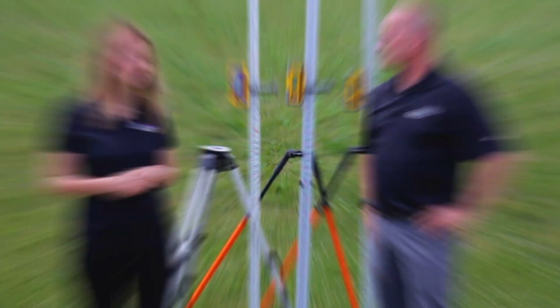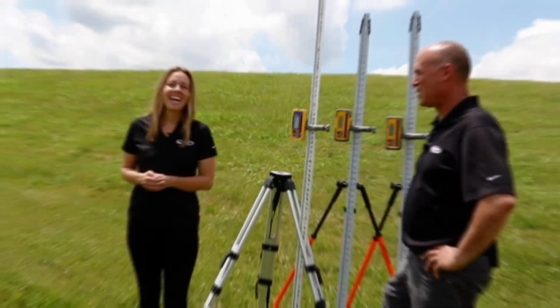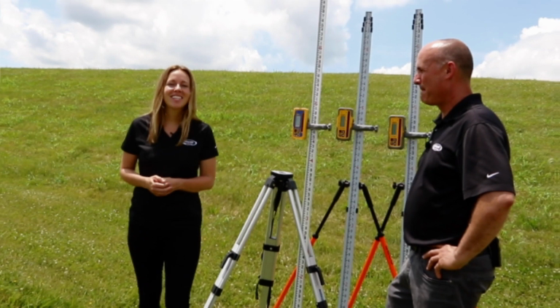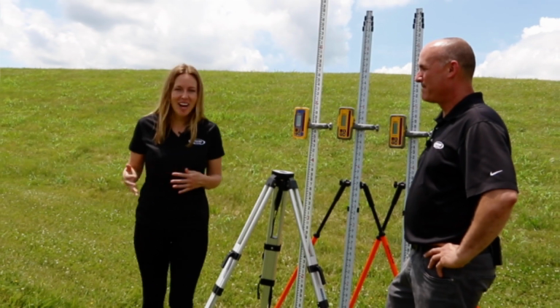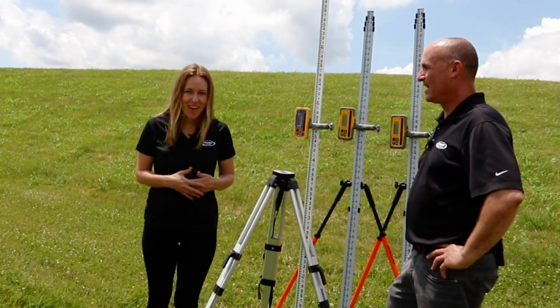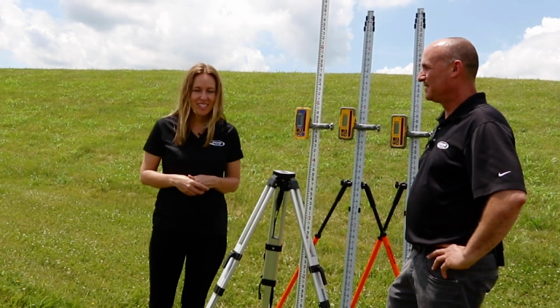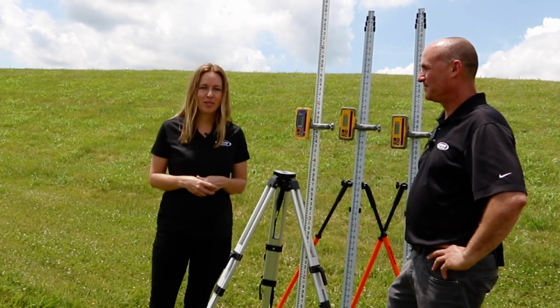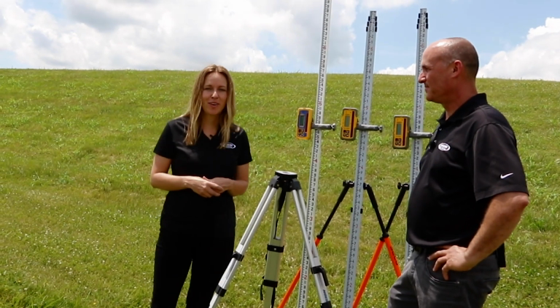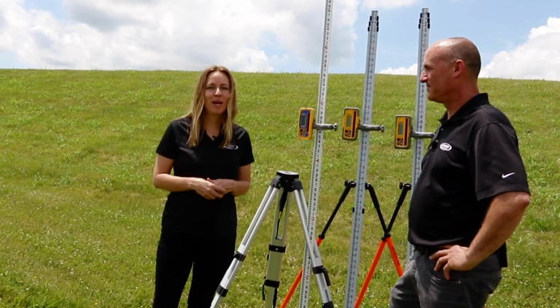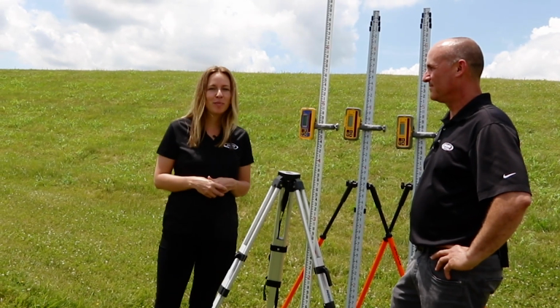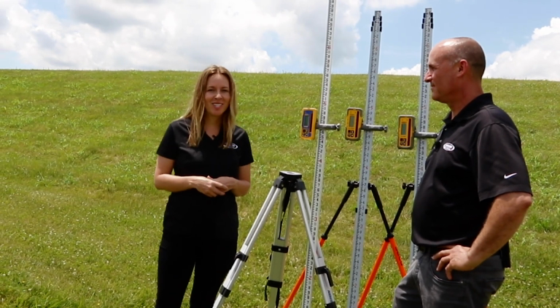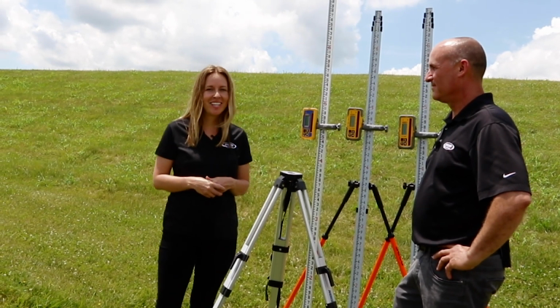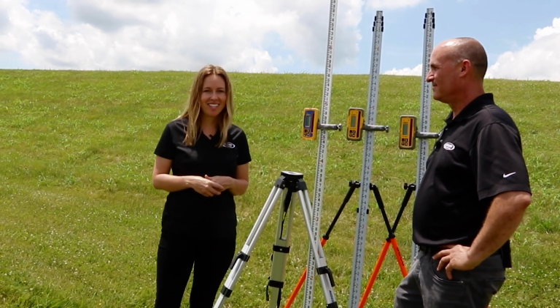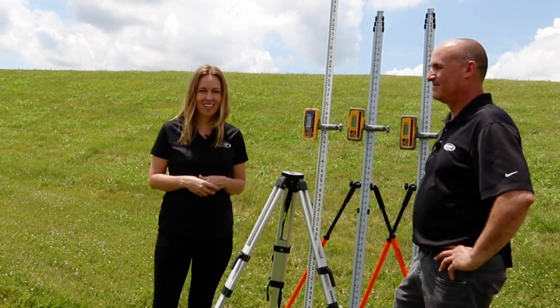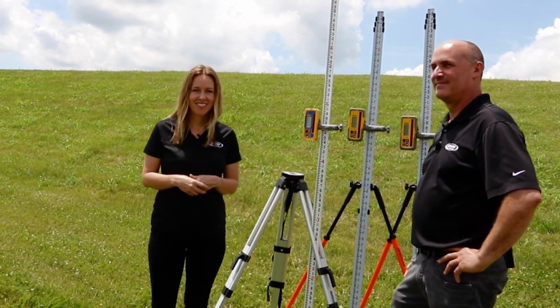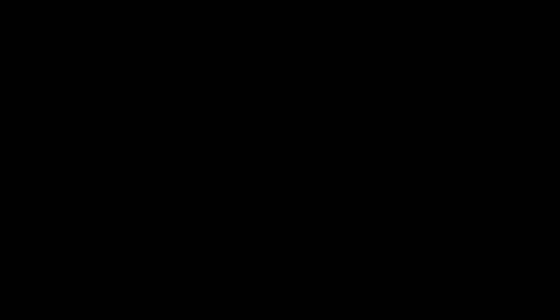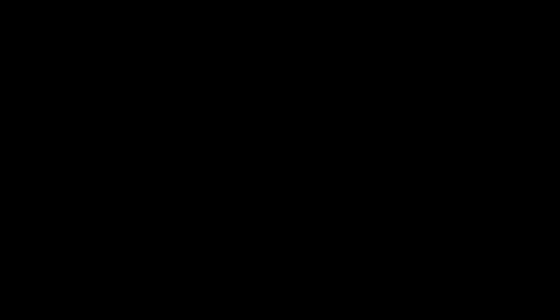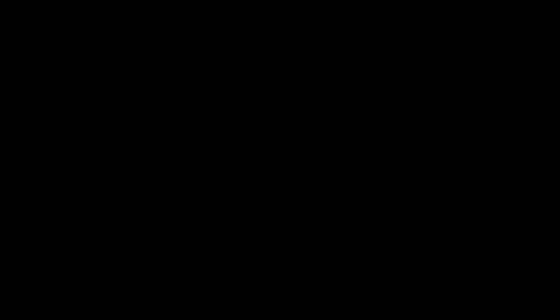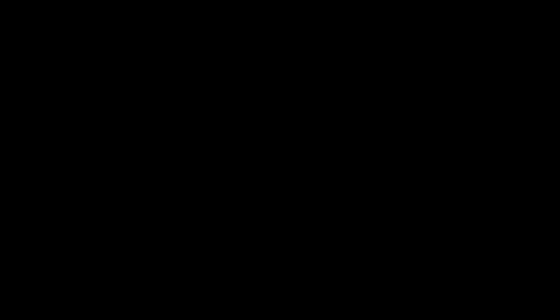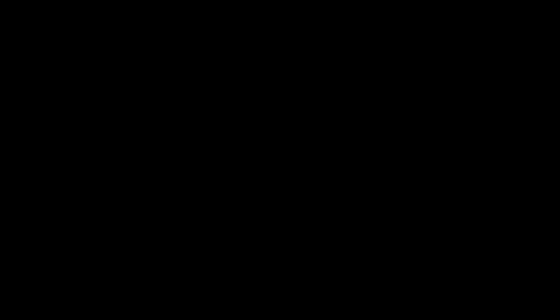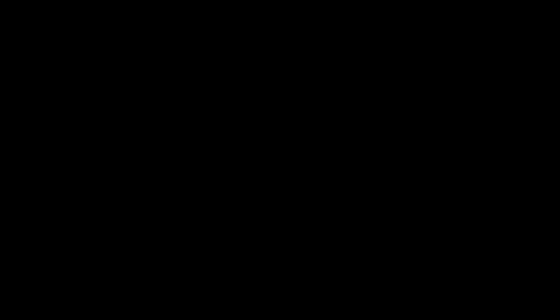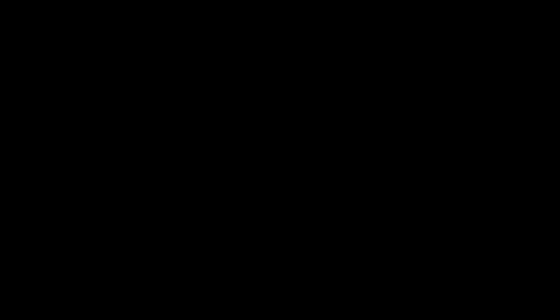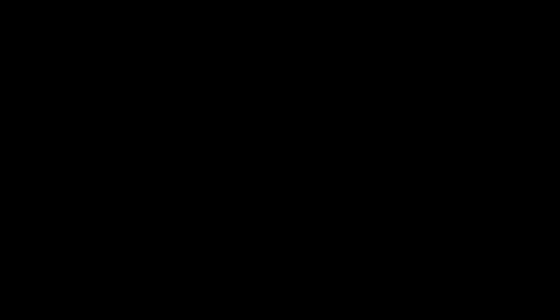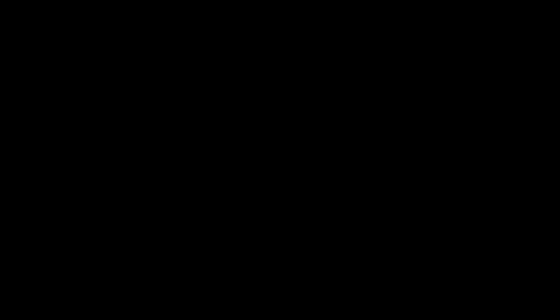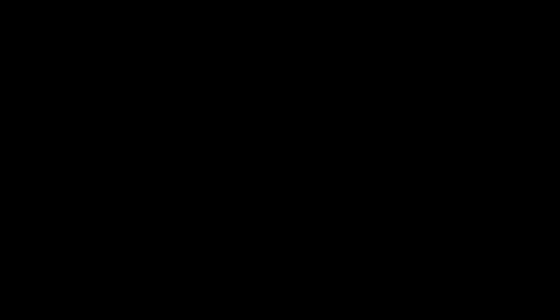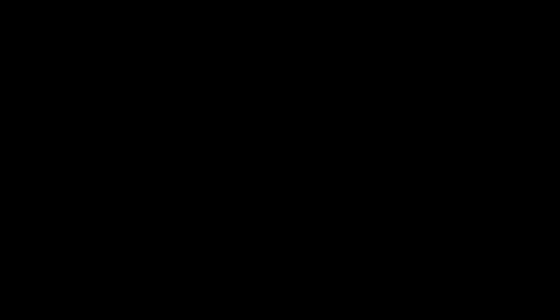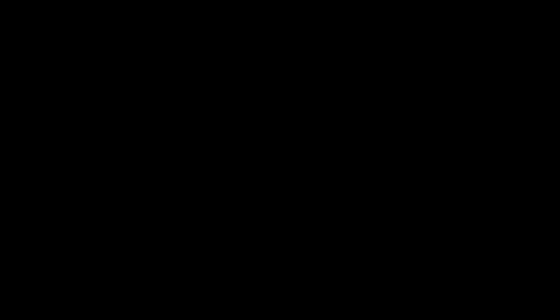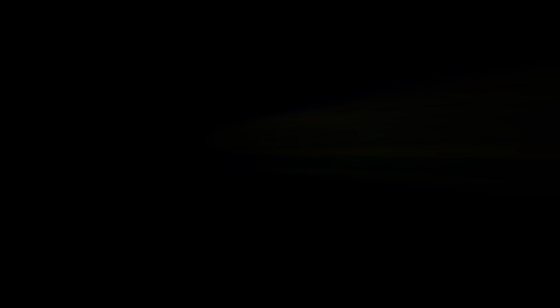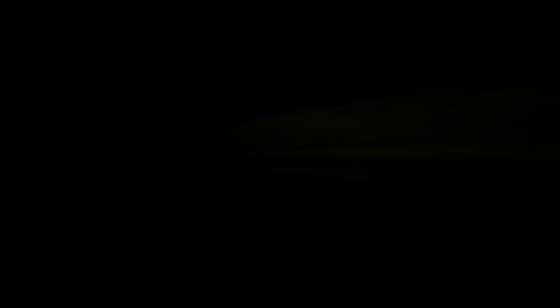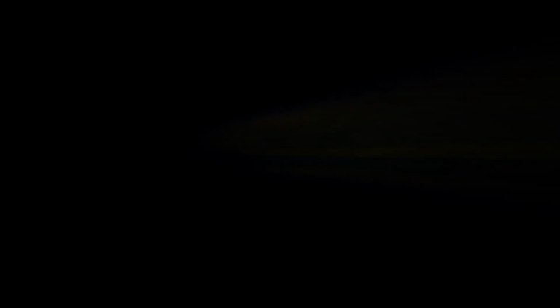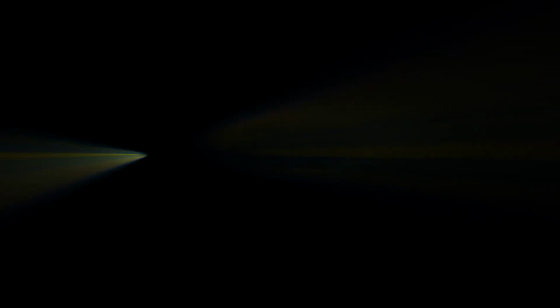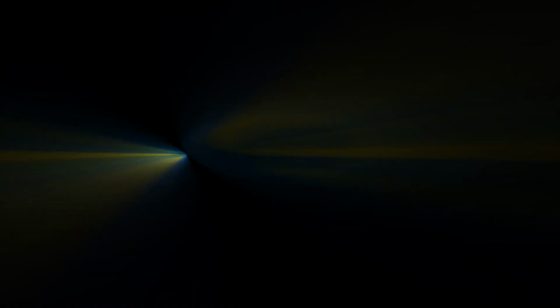And that's a wrap on this episode of Spectra Precision Insiders. We'll see you next time.